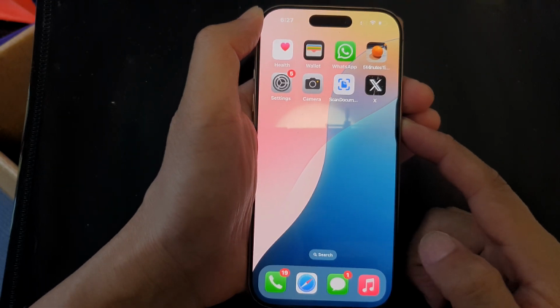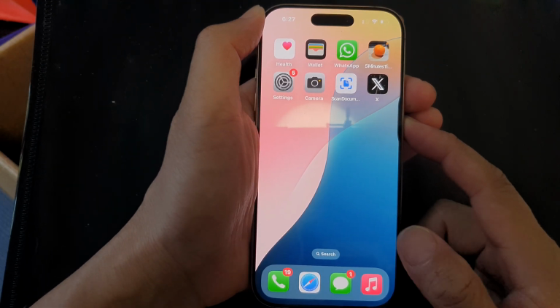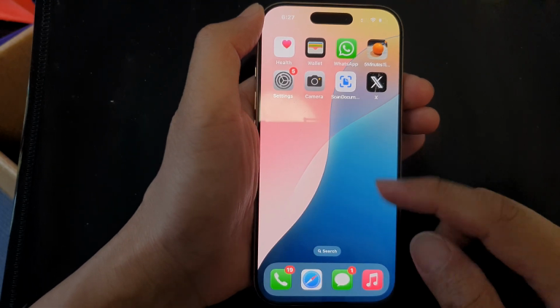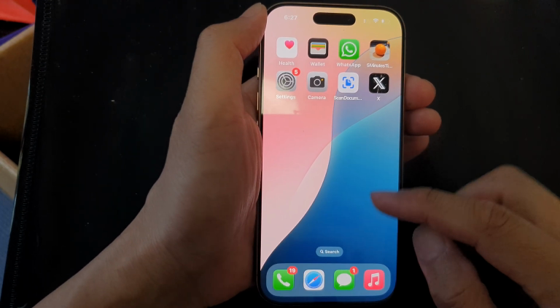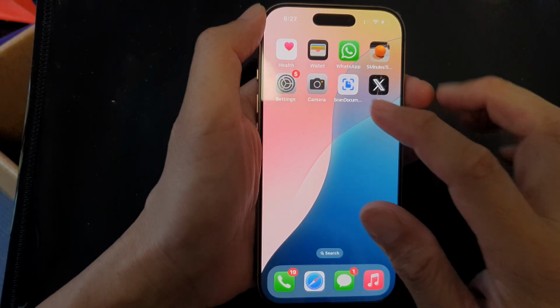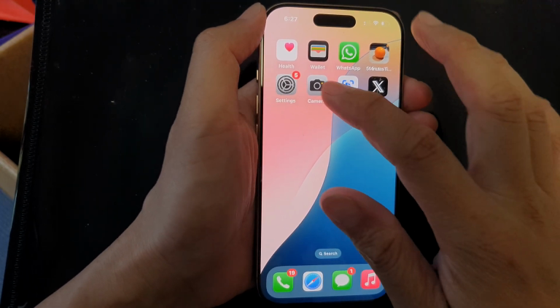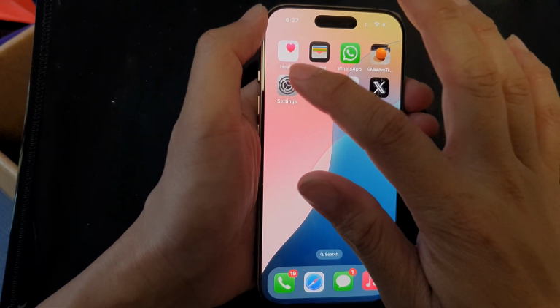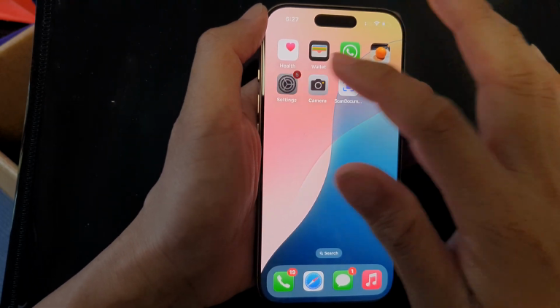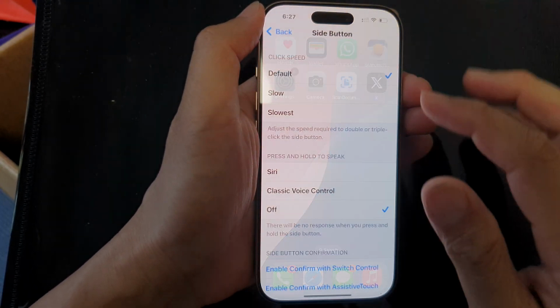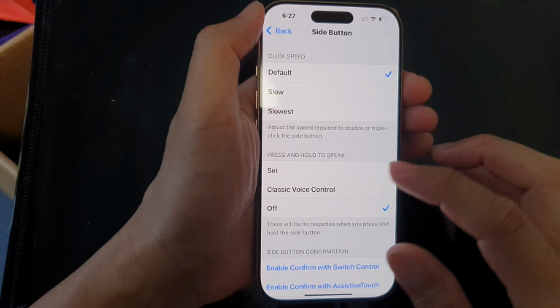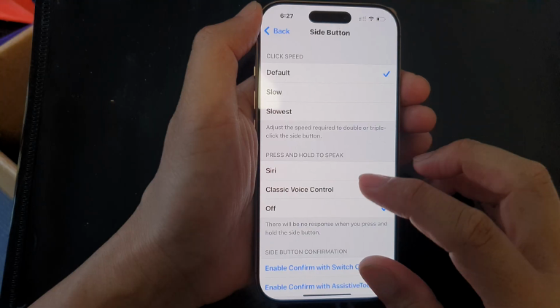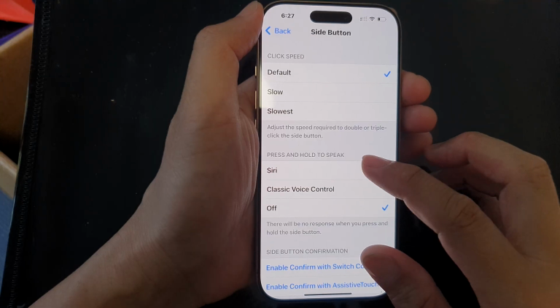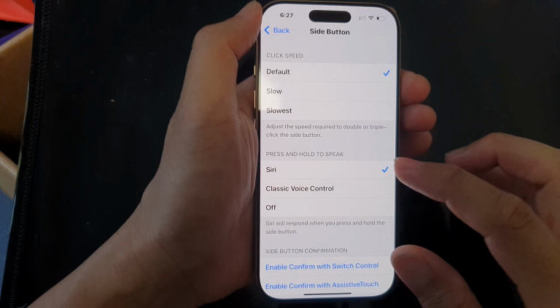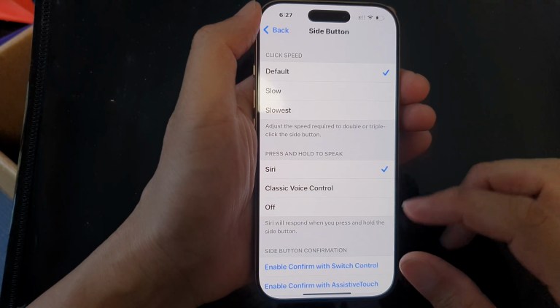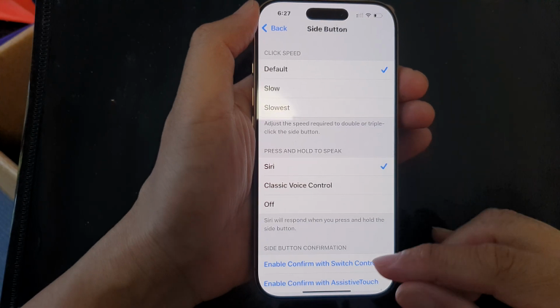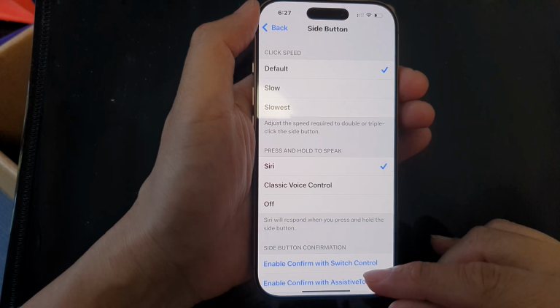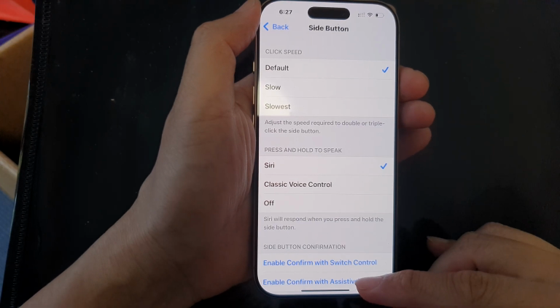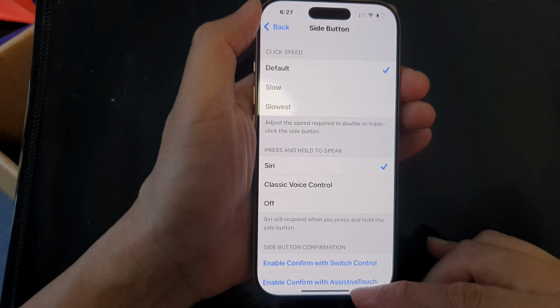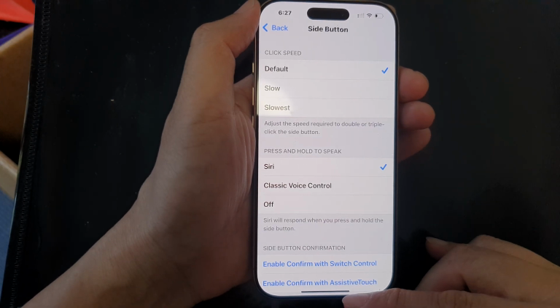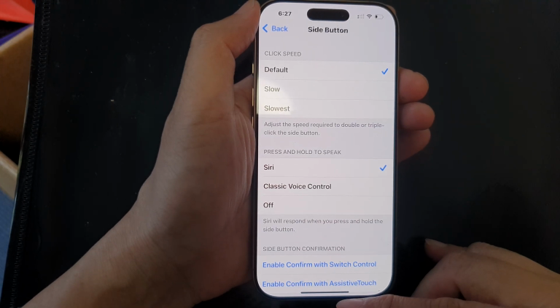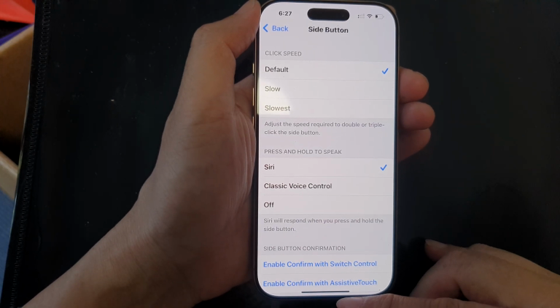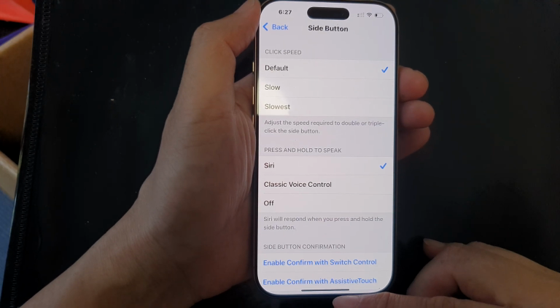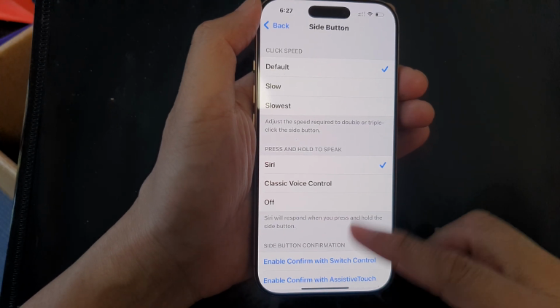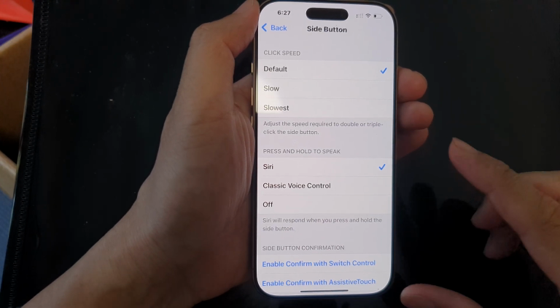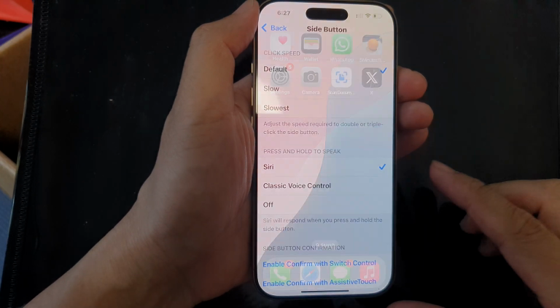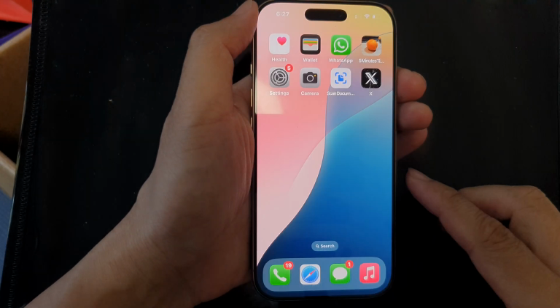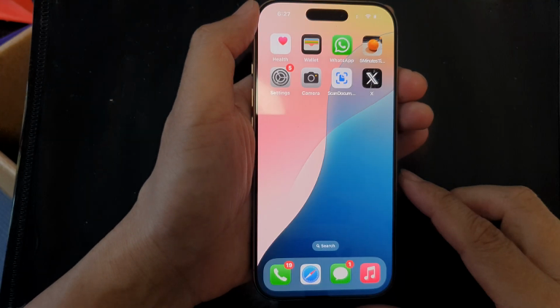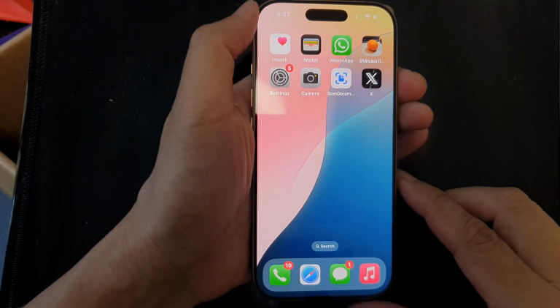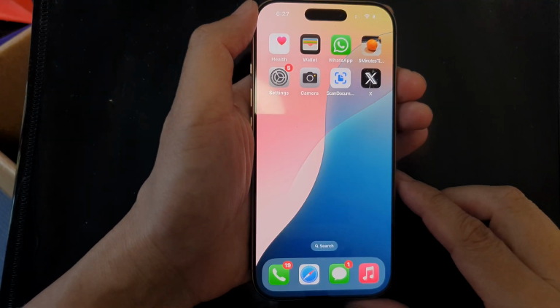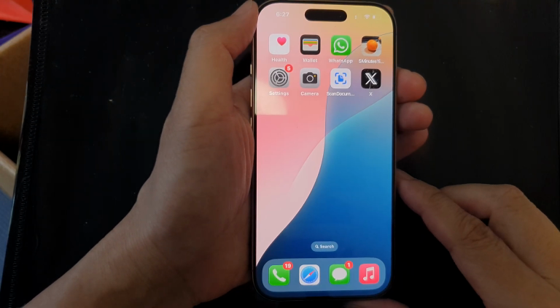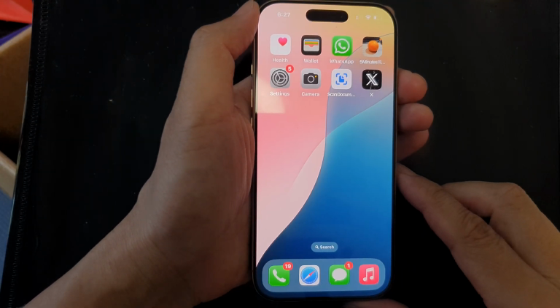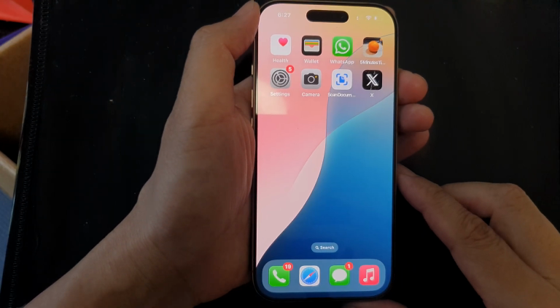Because we set it to Off, nothing opens. And that's it — swipe up to return back to the home screen.